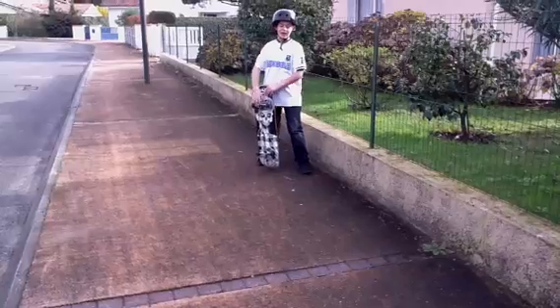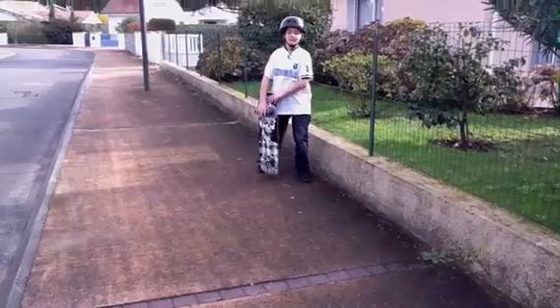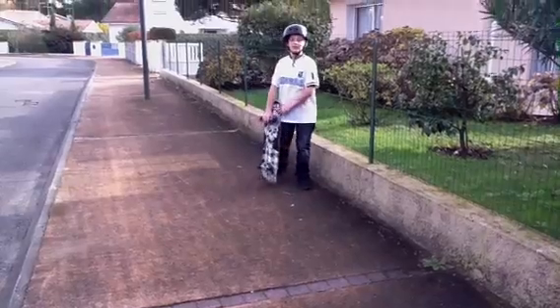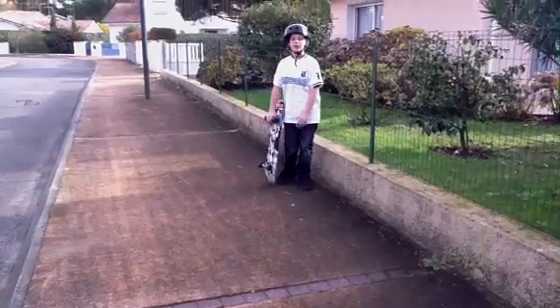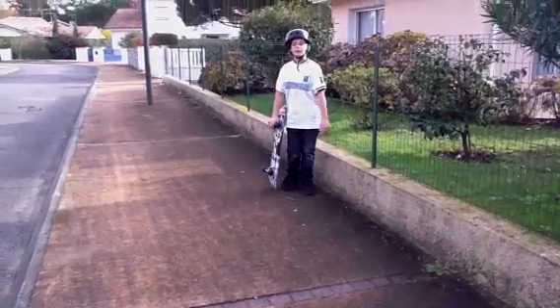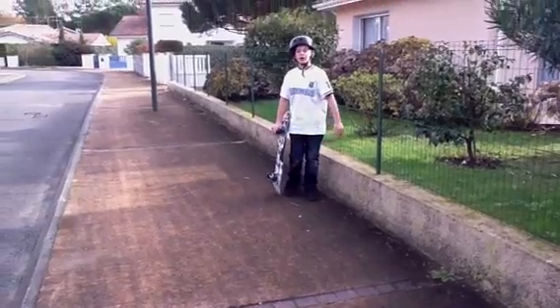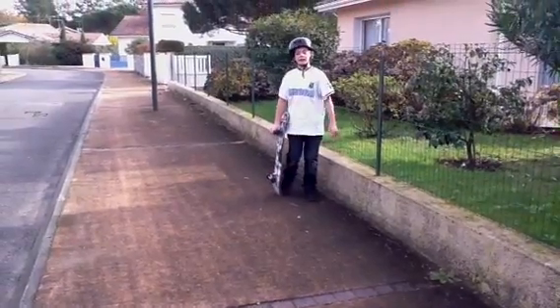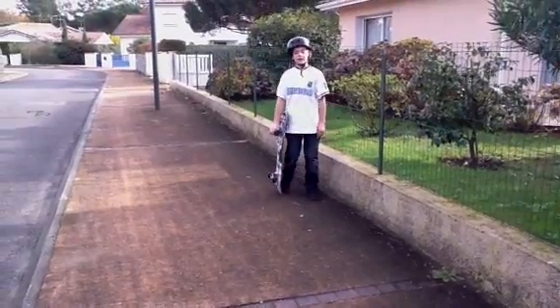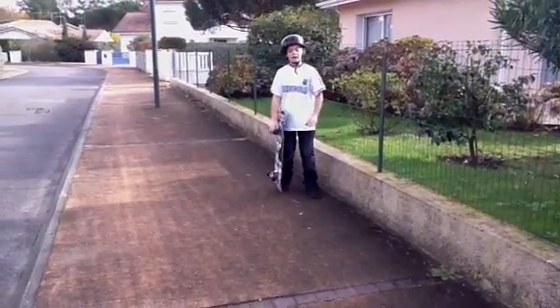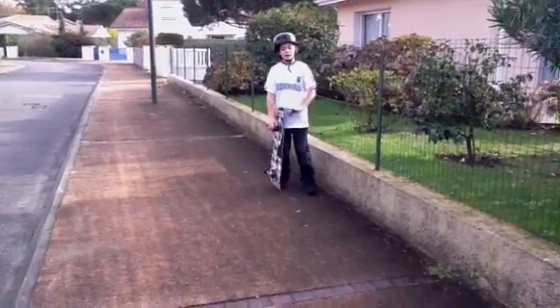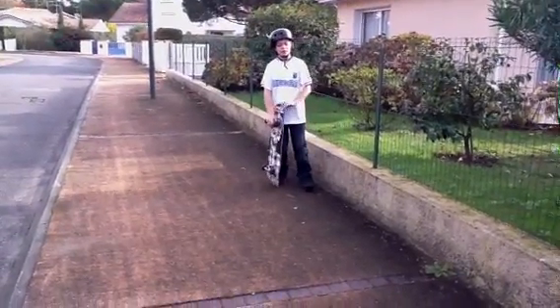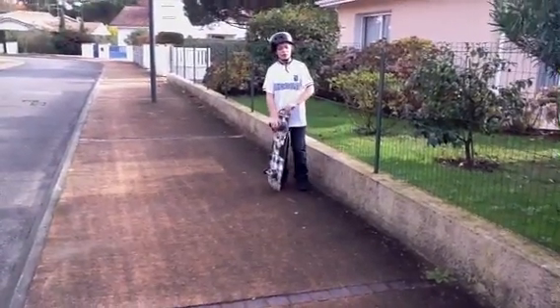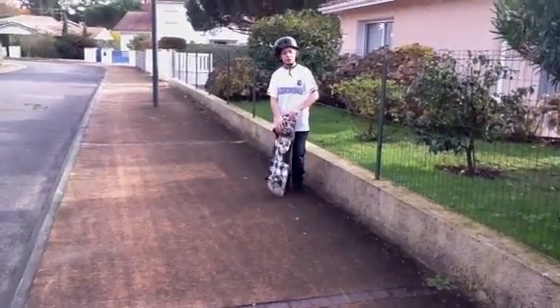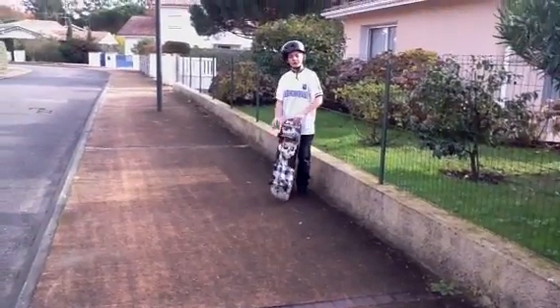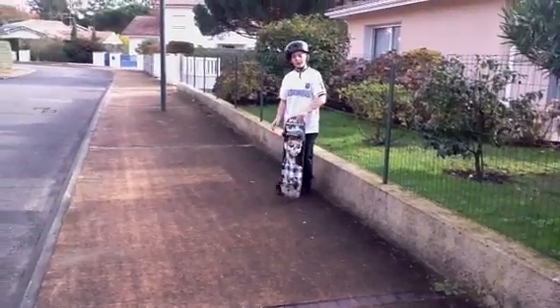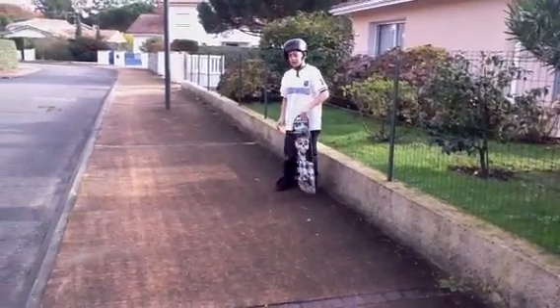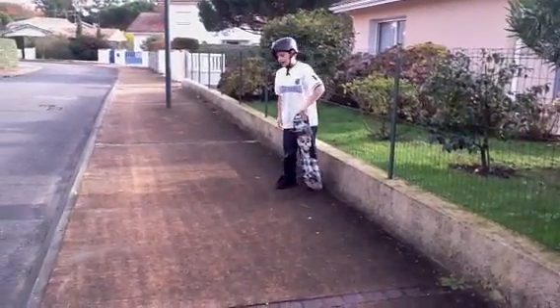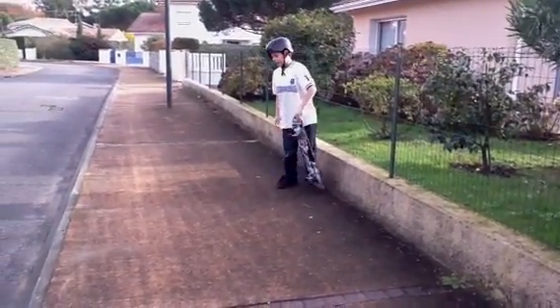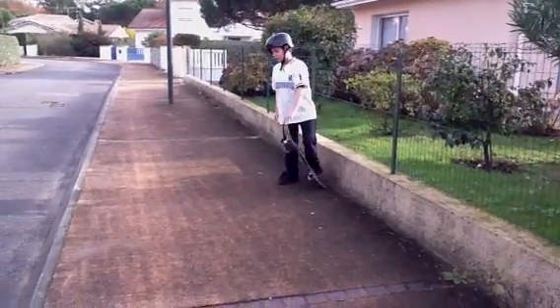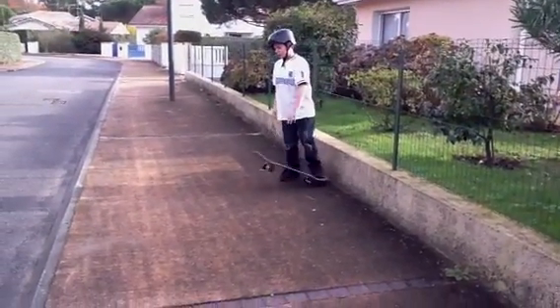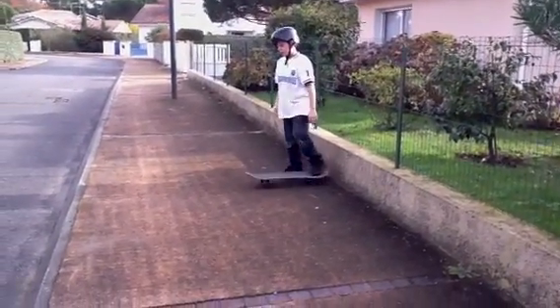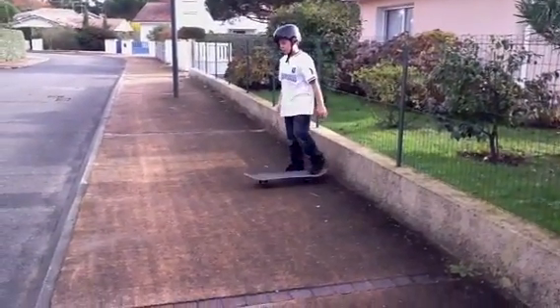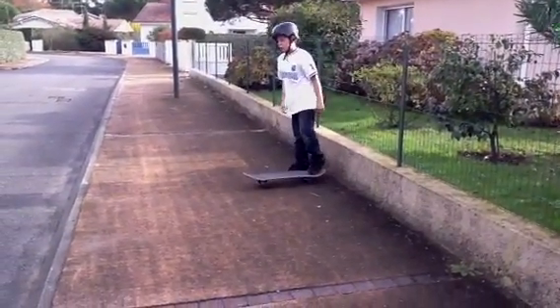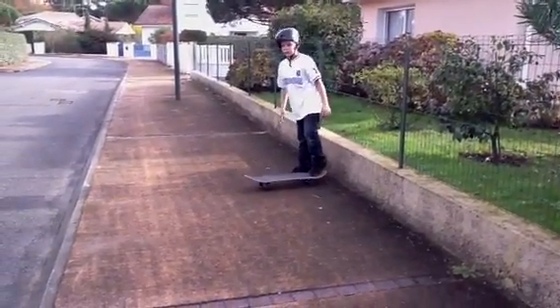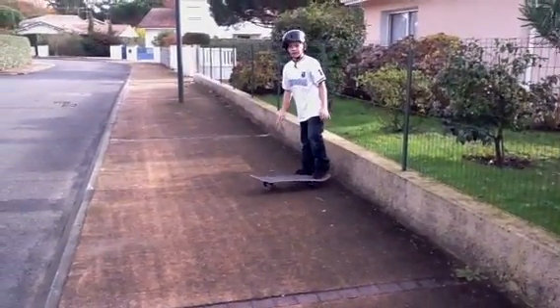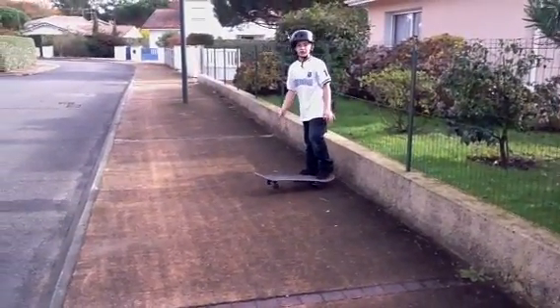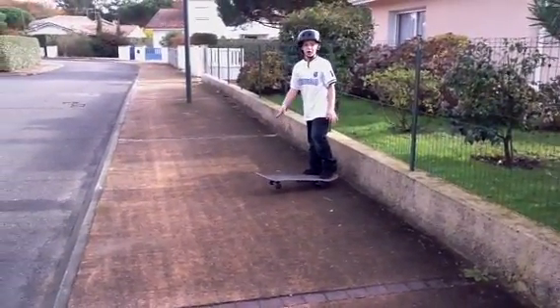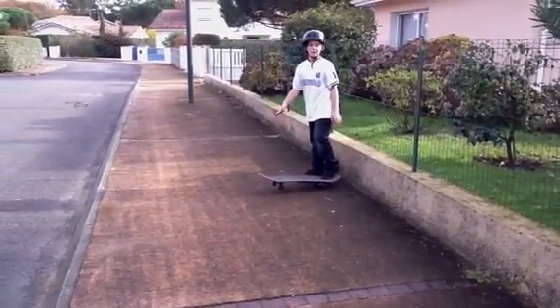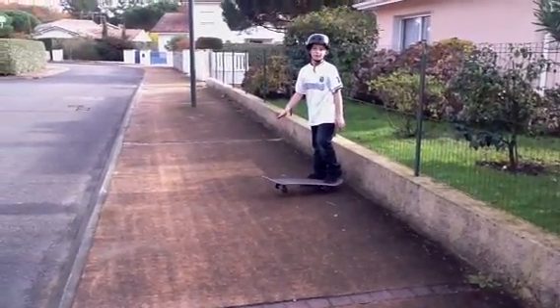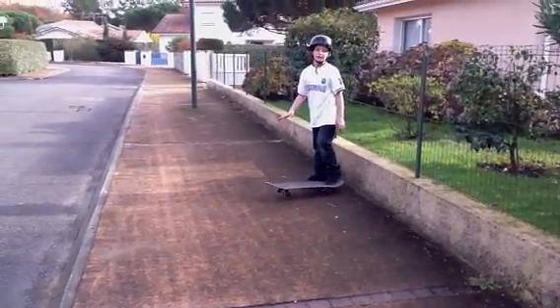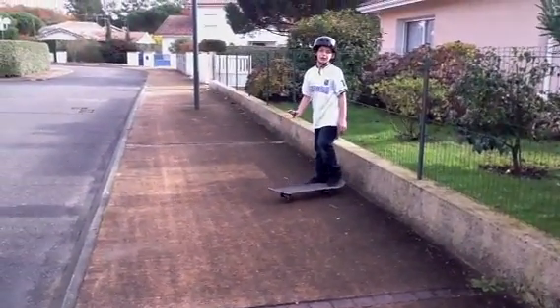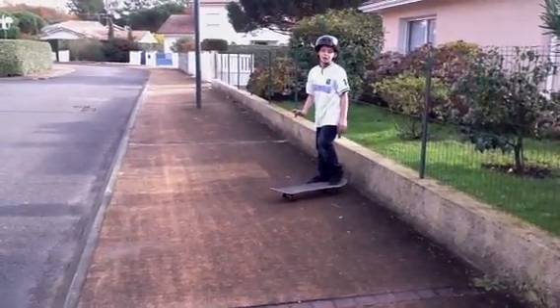Hi, I'm Neo. I'm 9, and I'm going to show you how to go on two wheels and drop from a sidewalk.